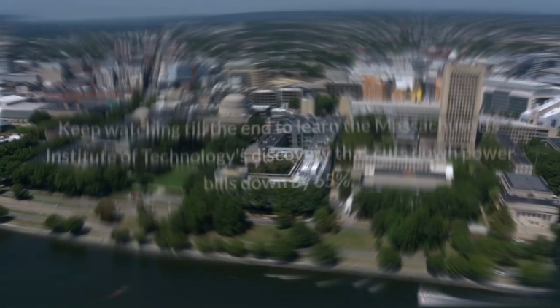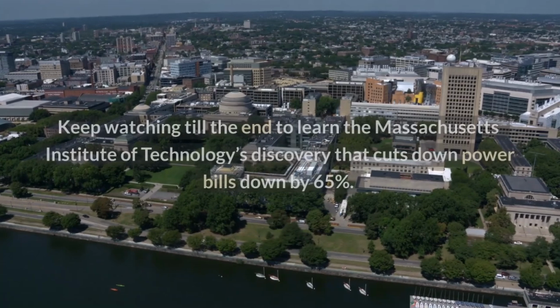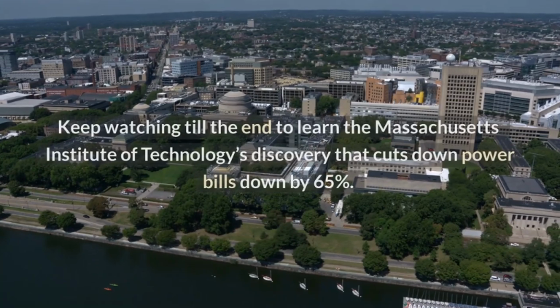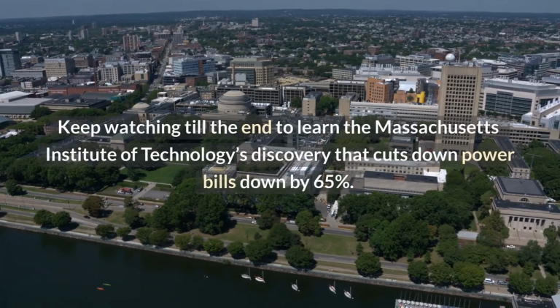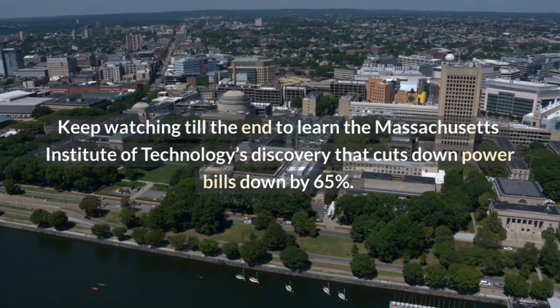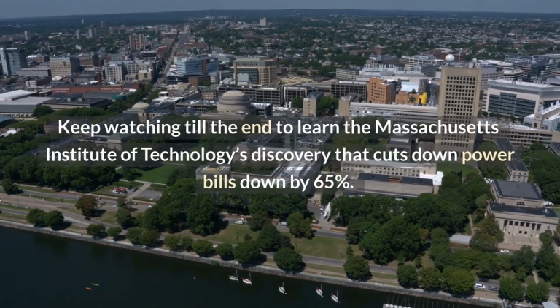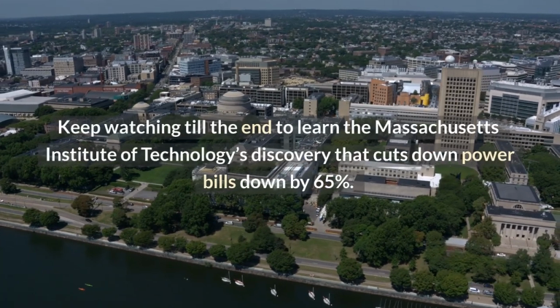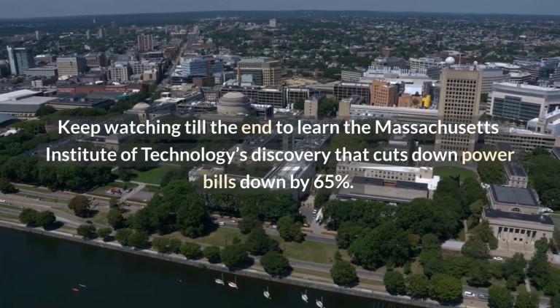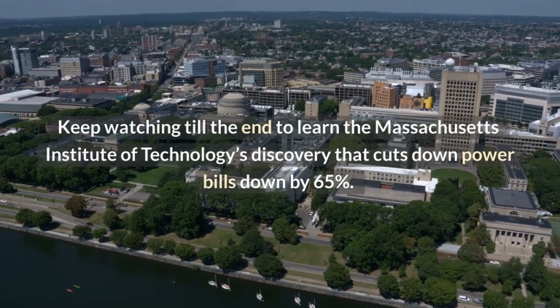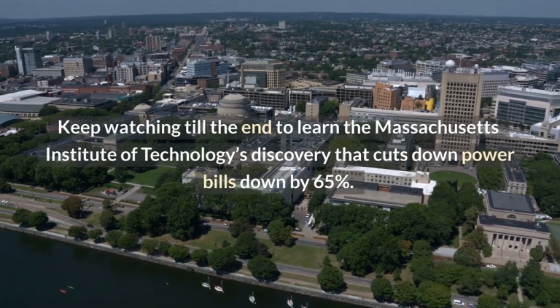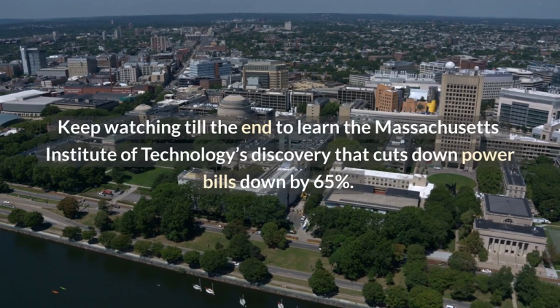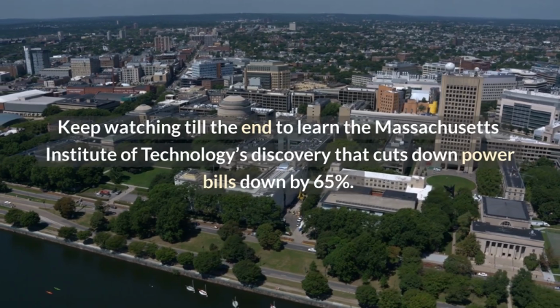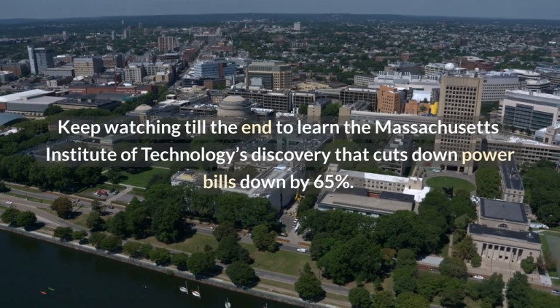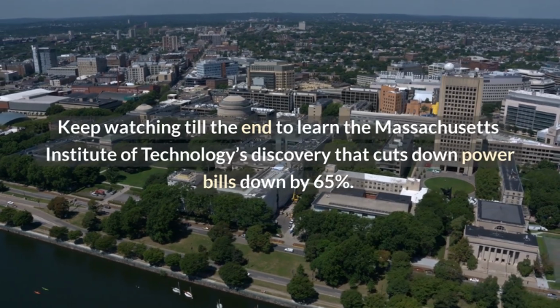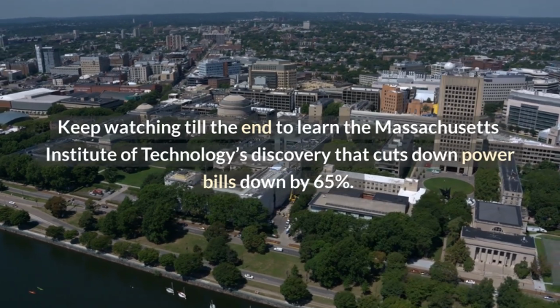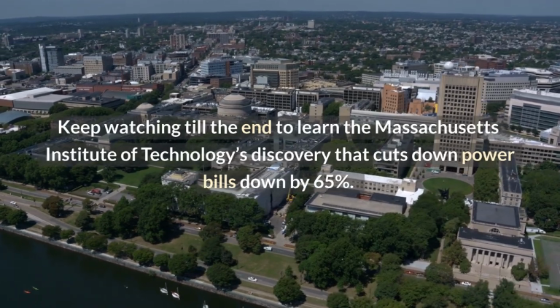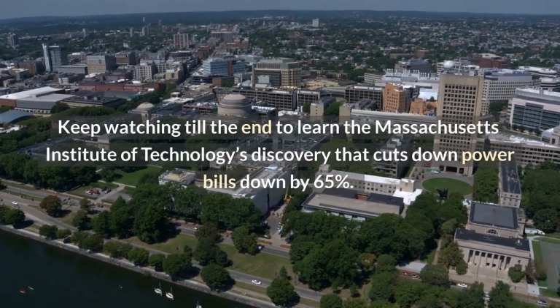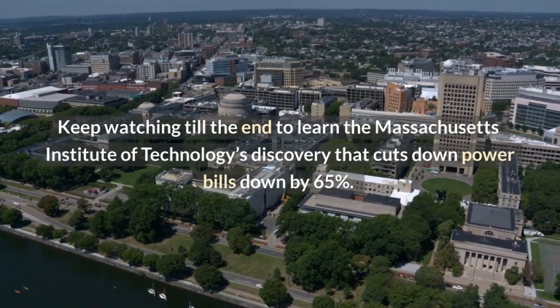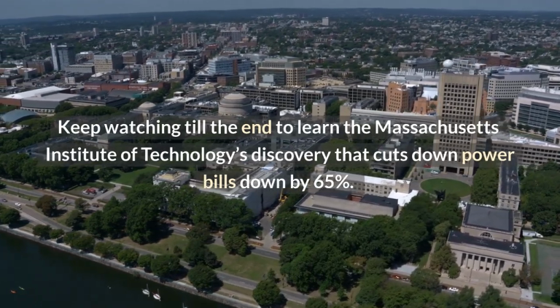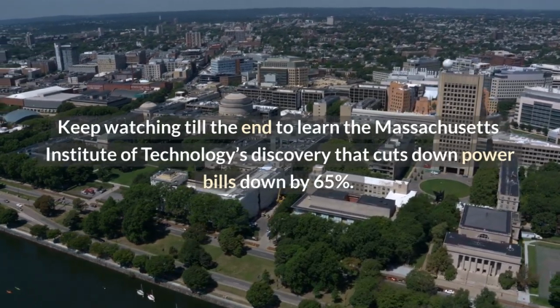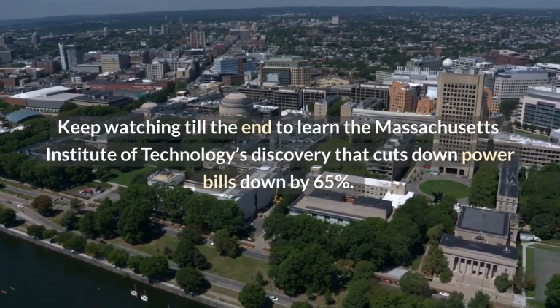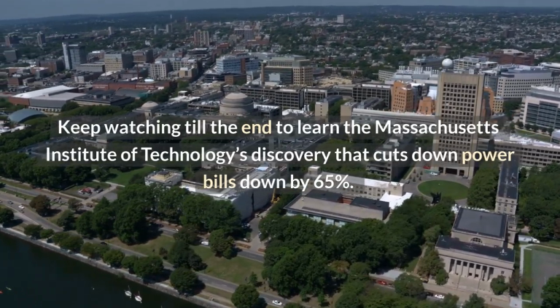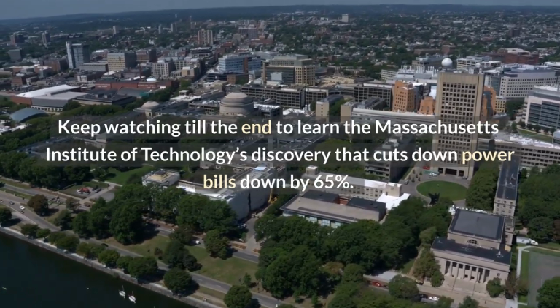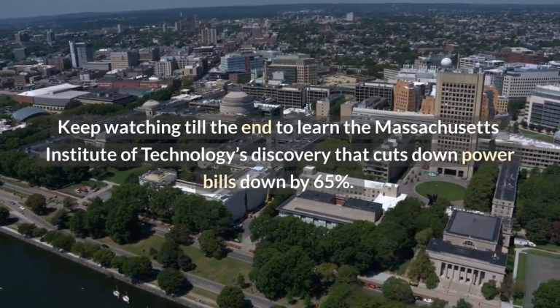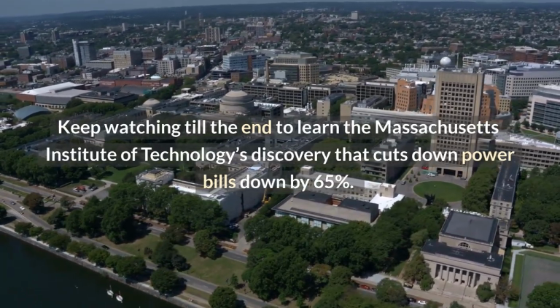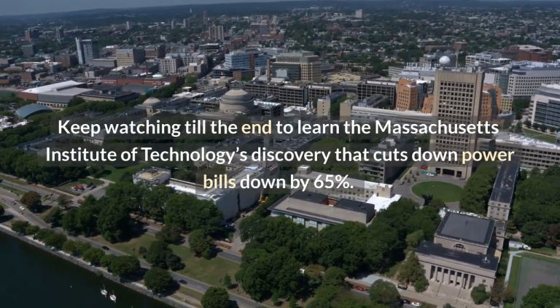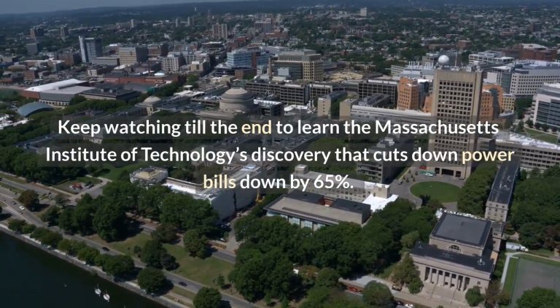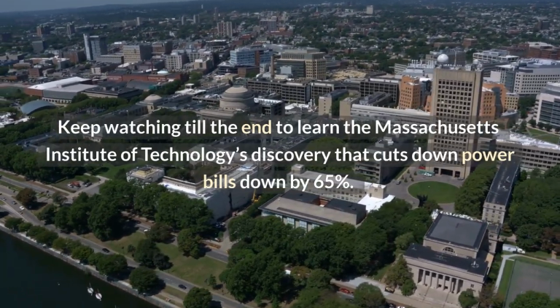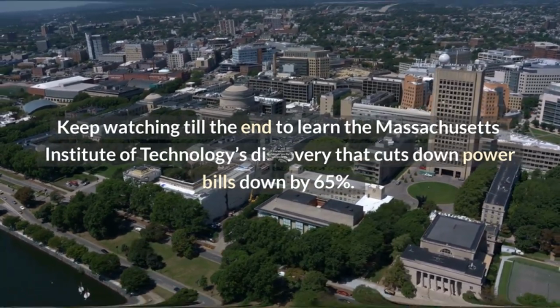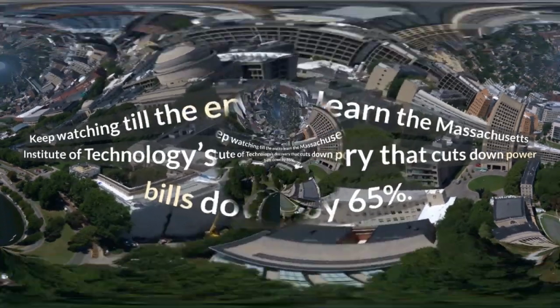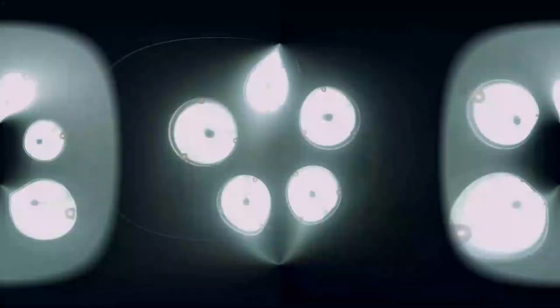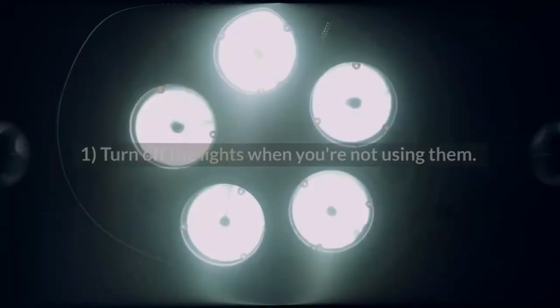Keep watching till the end to learn about the Massachusetts Institute of Technology's discovery that cuts down power bills by 65%.